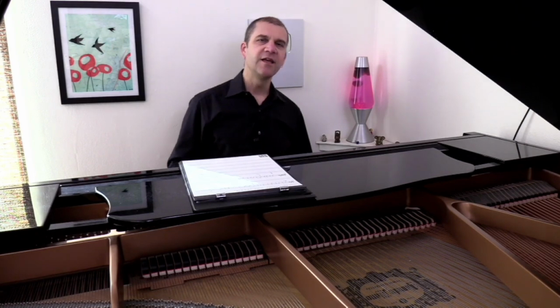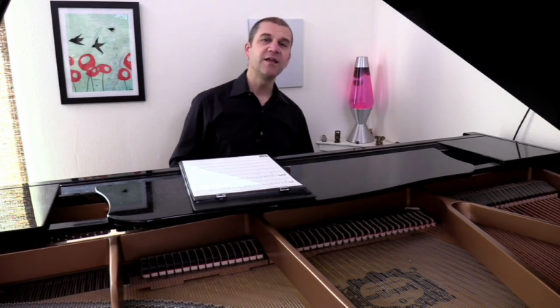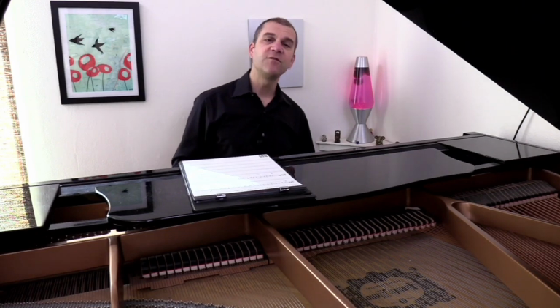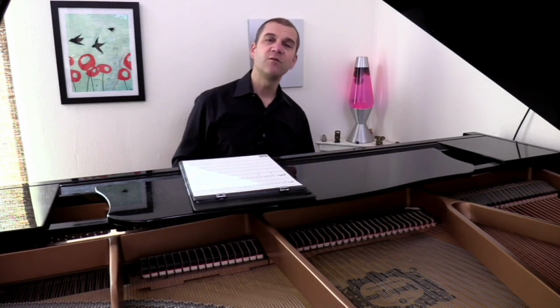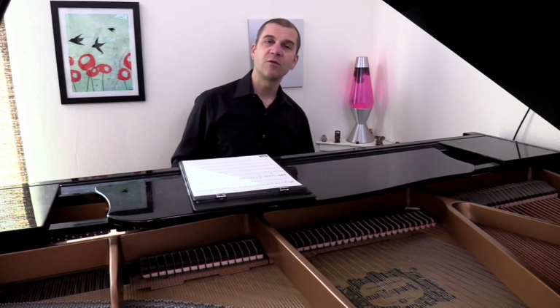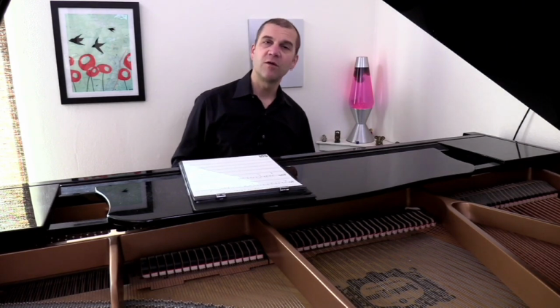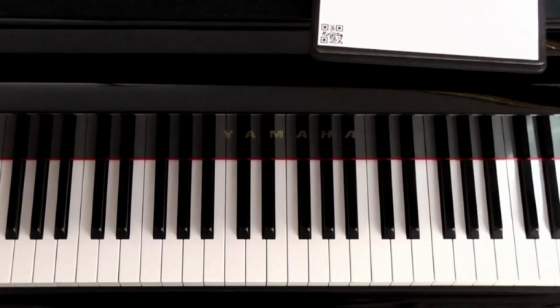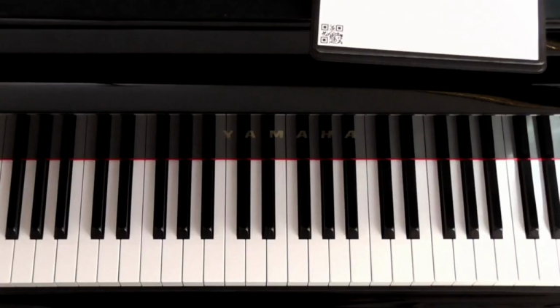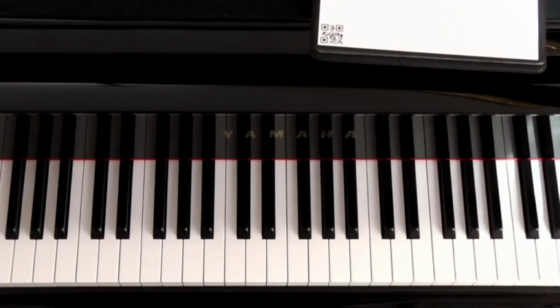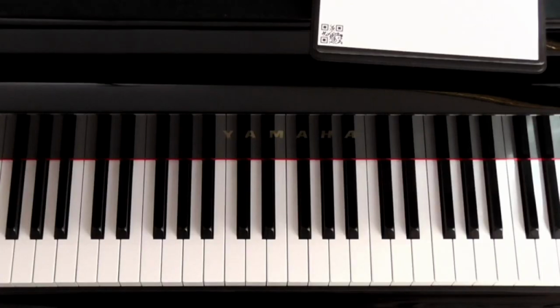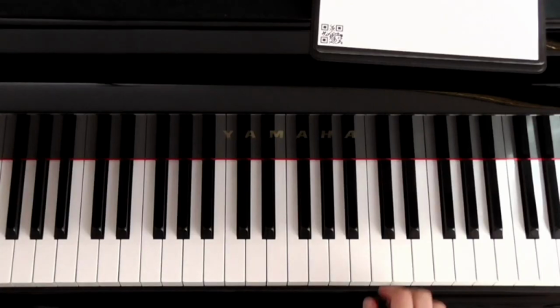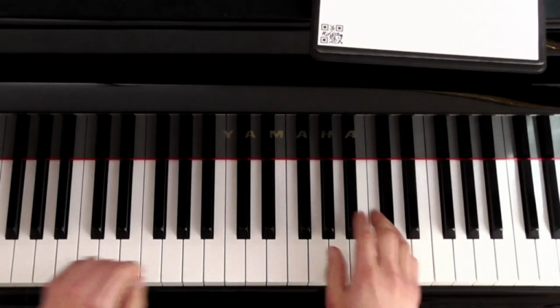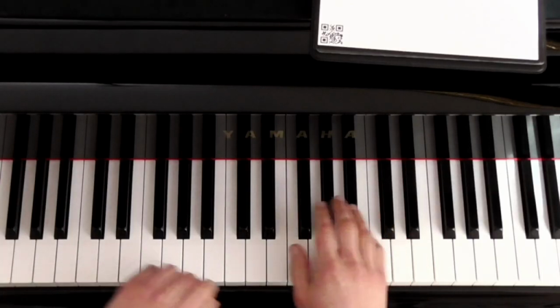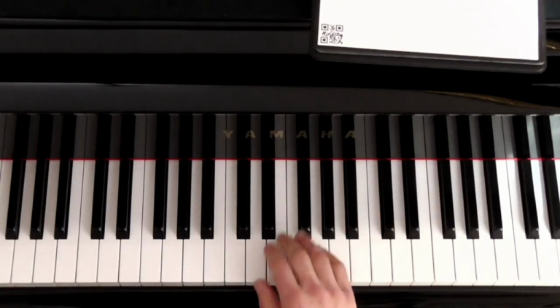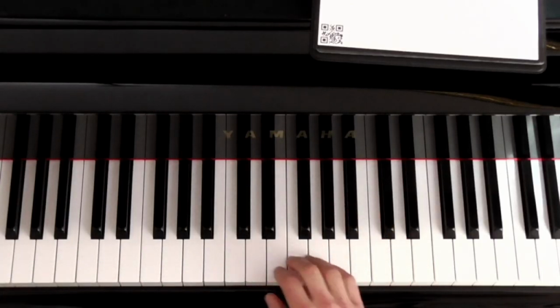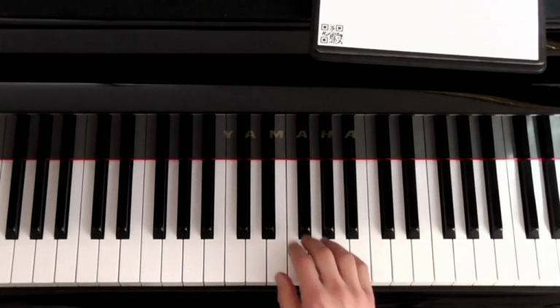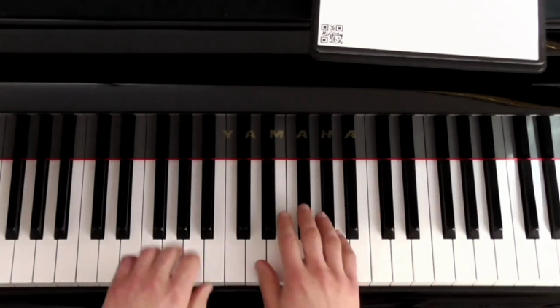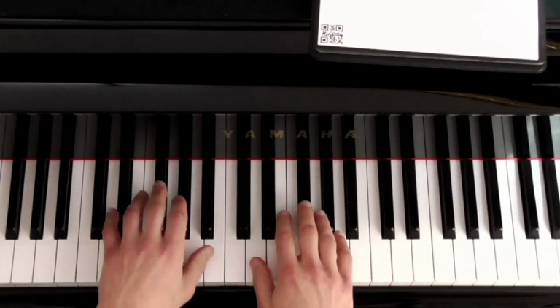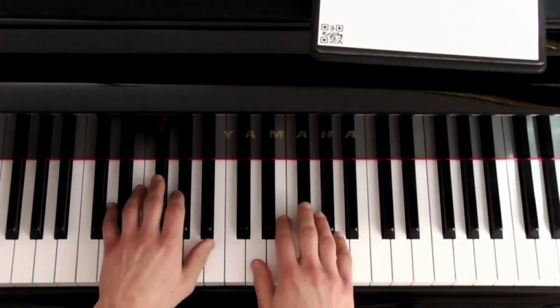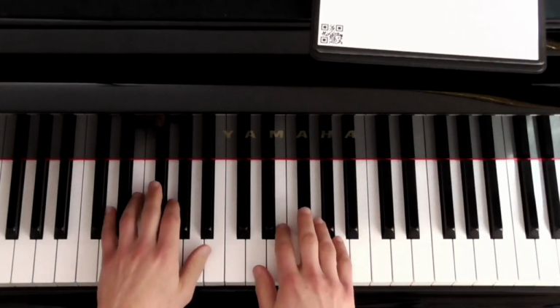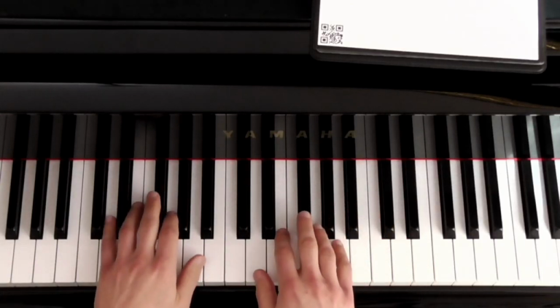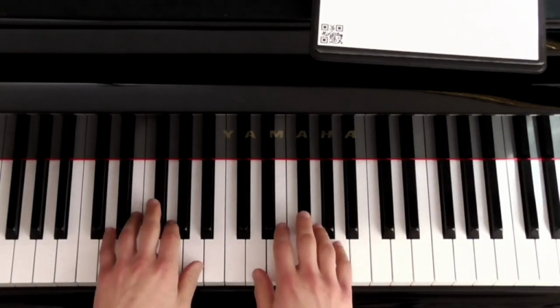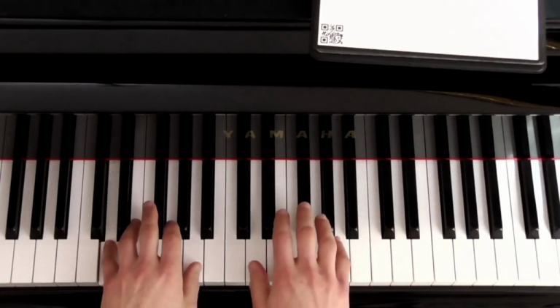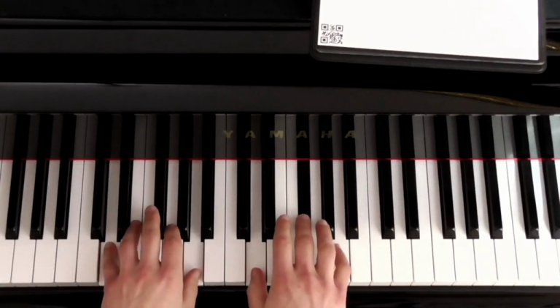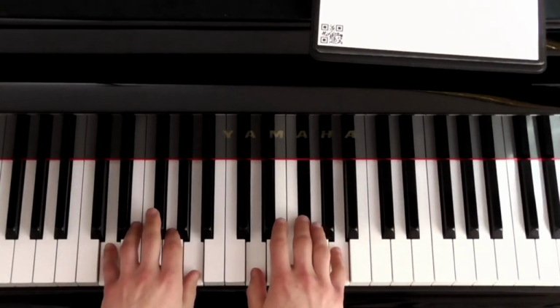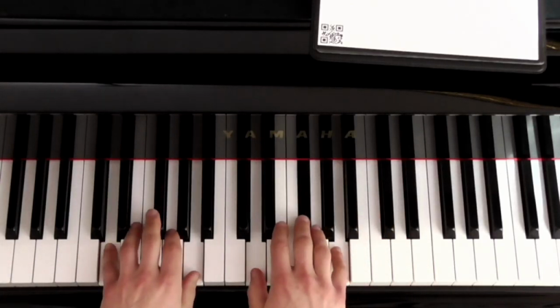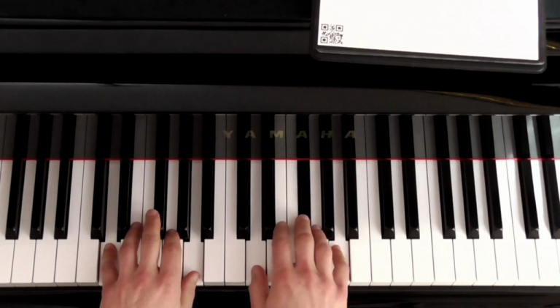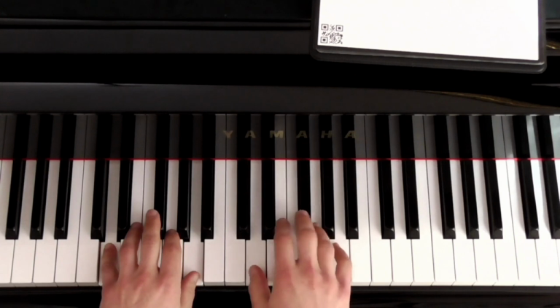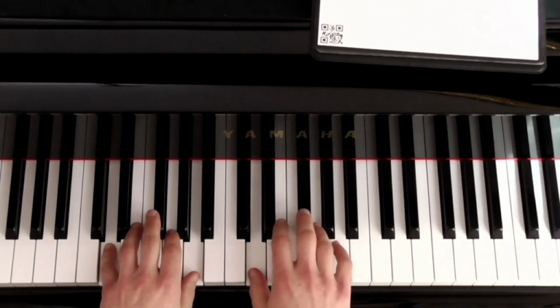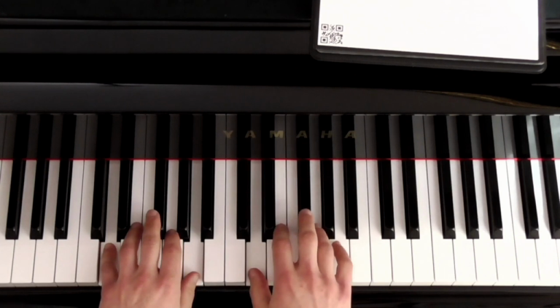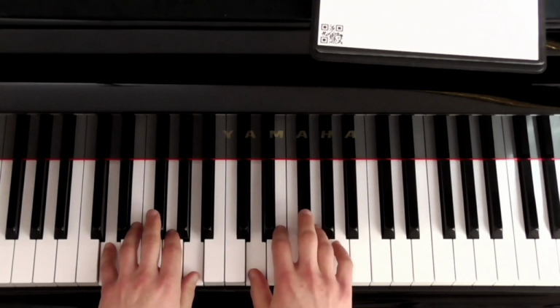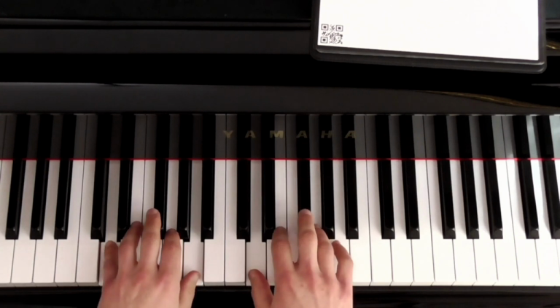If you want to watch and follow along on the piano, you are going to begin here.